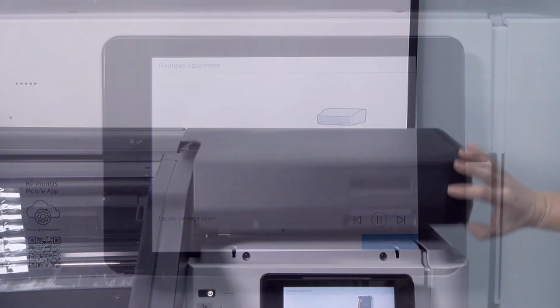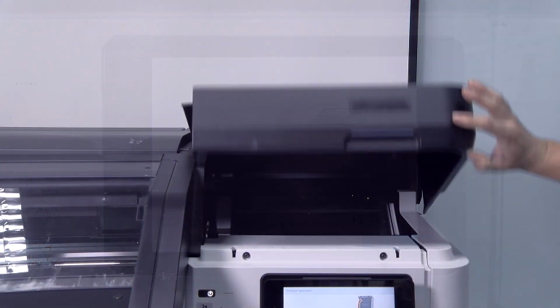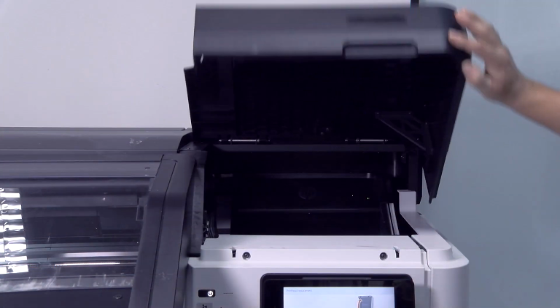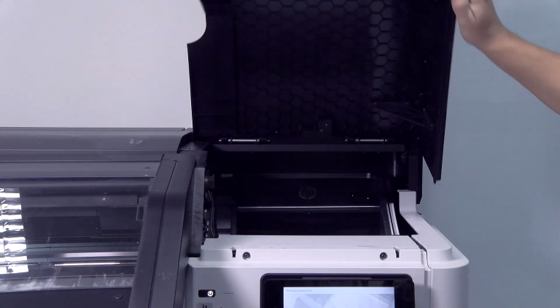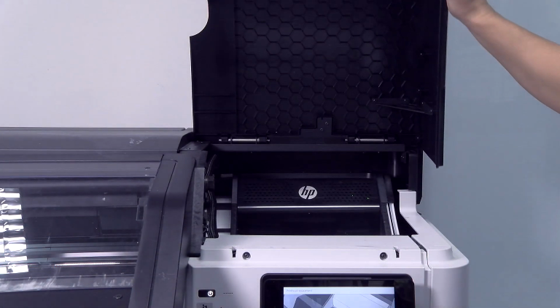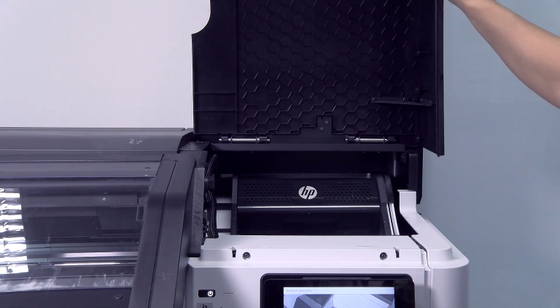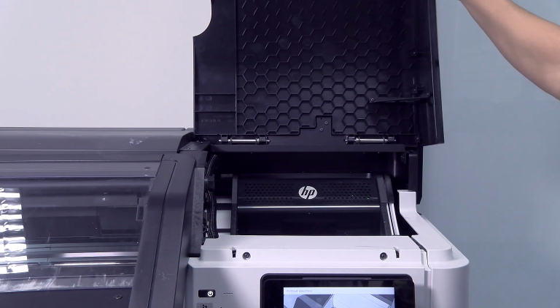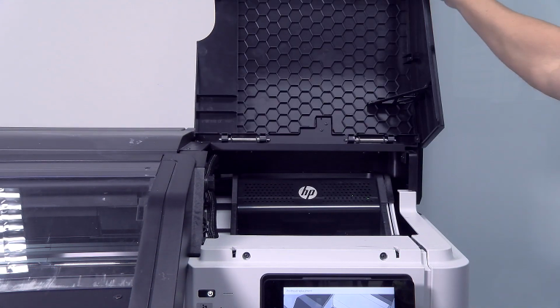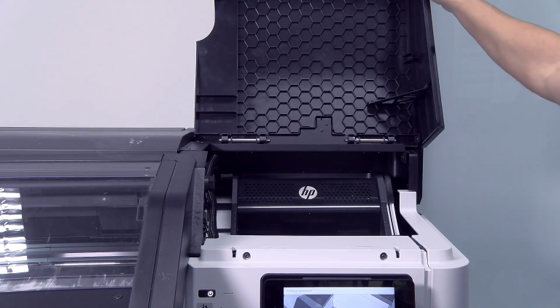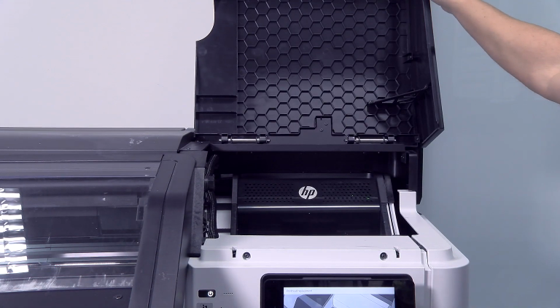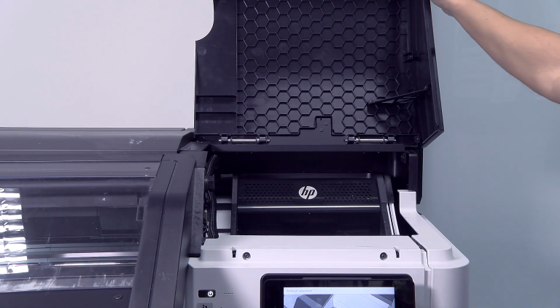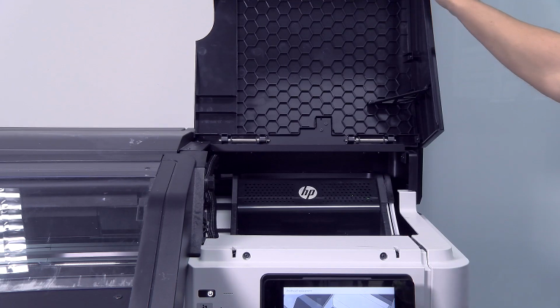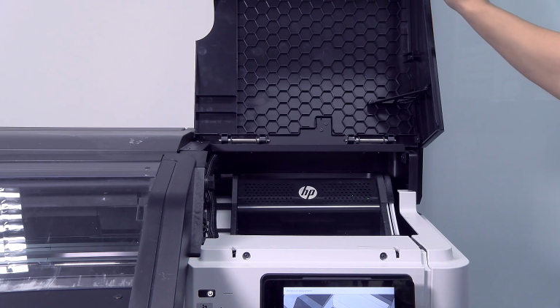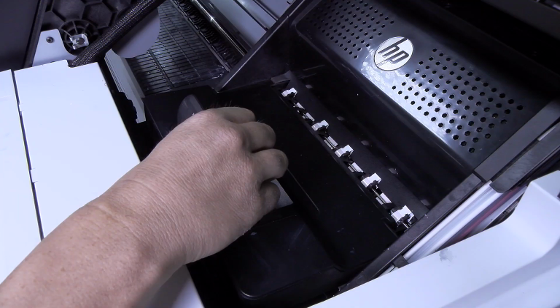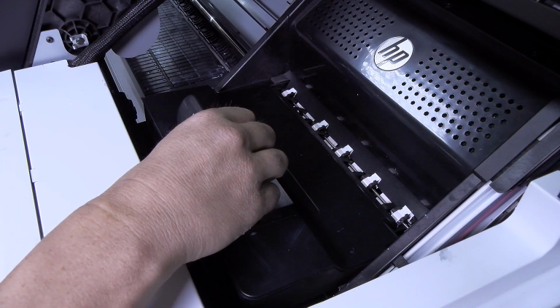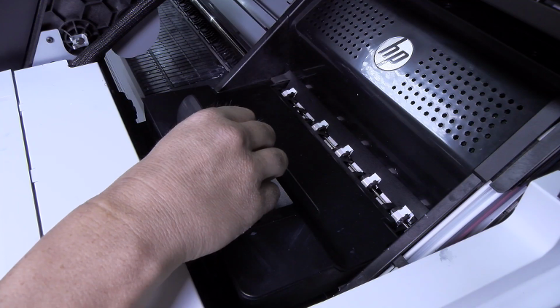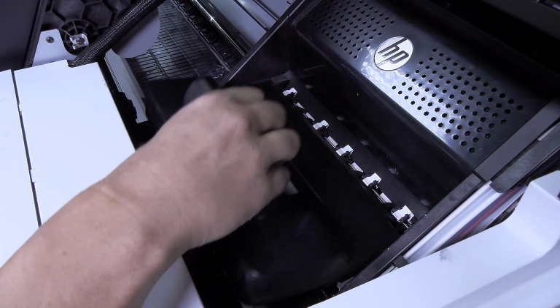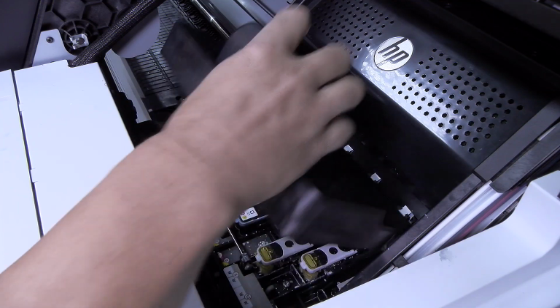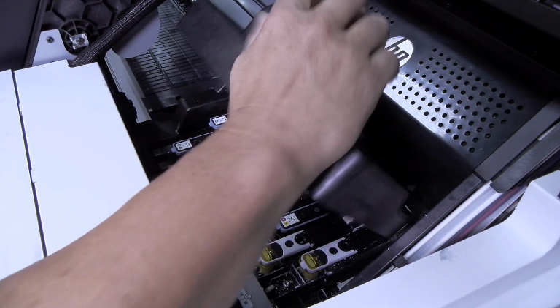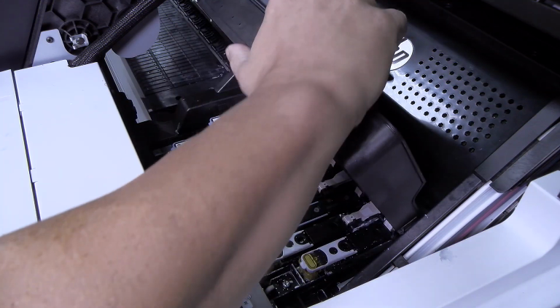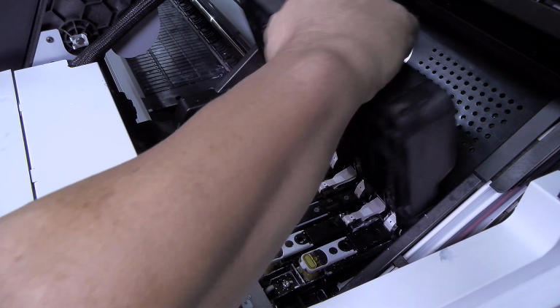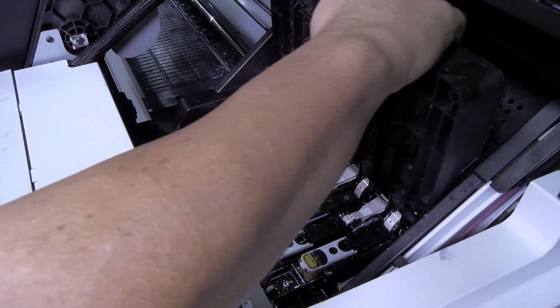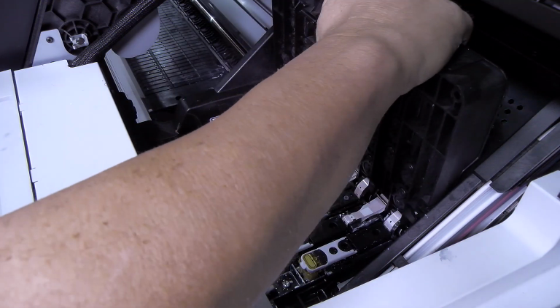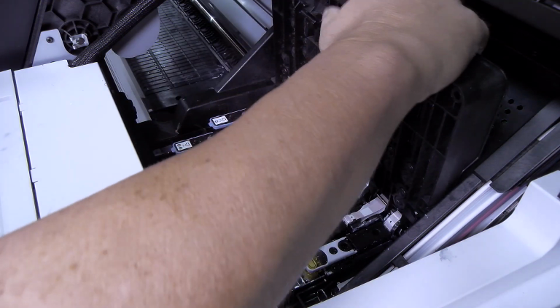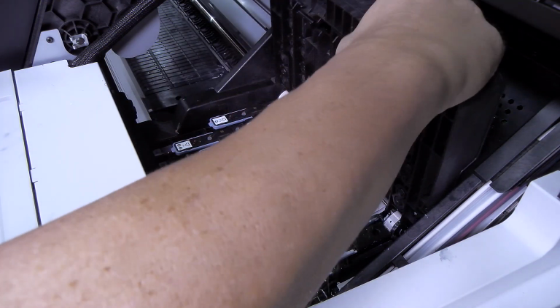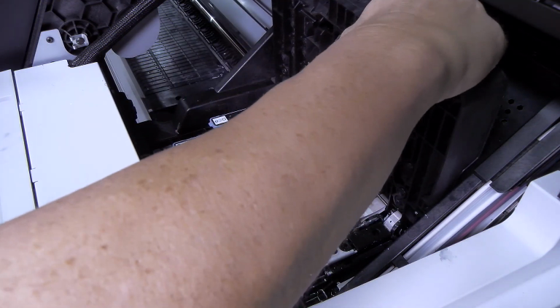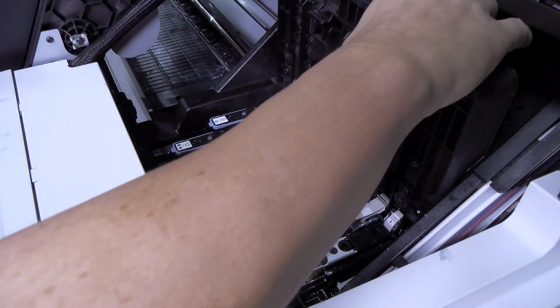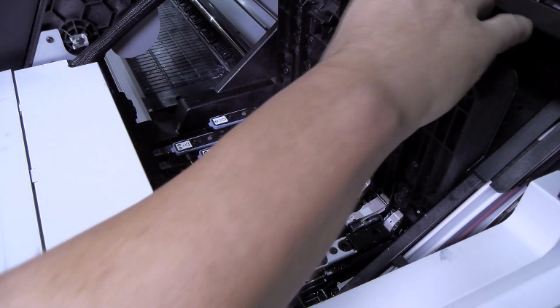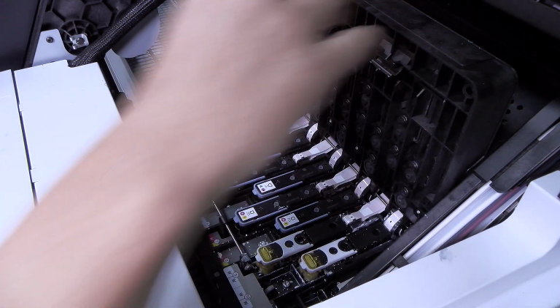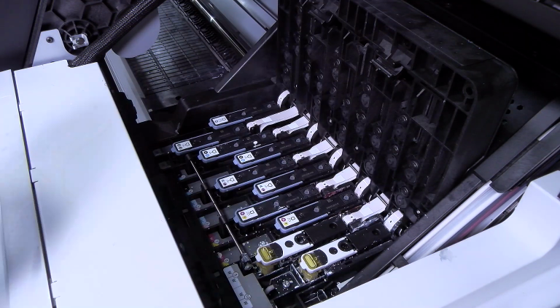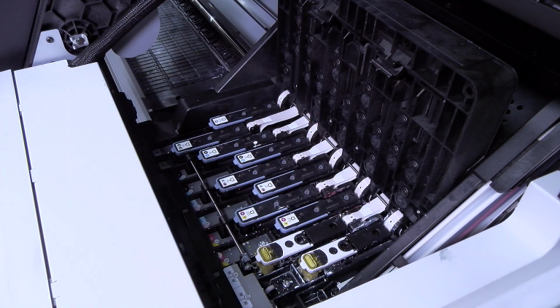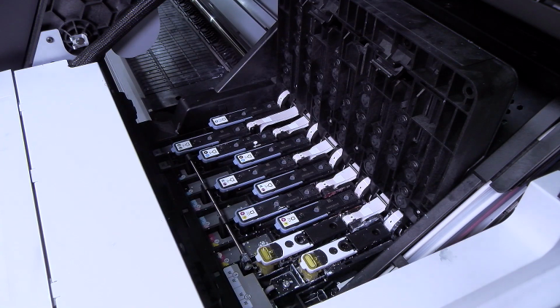Open the carriage cover. Pull up and release the latch on top of the carriage, then lift up the cover.